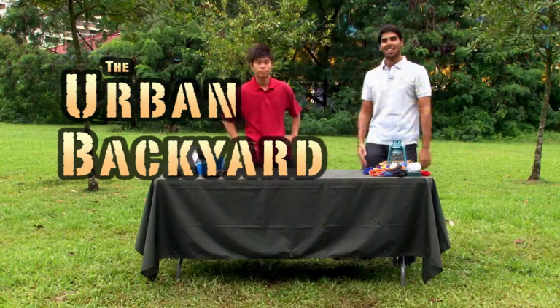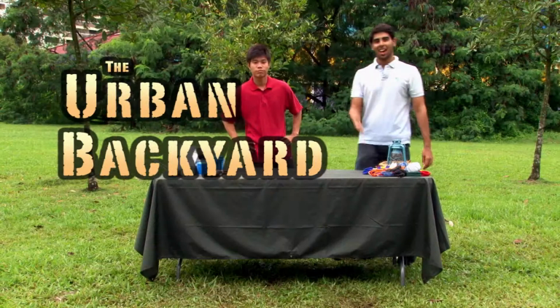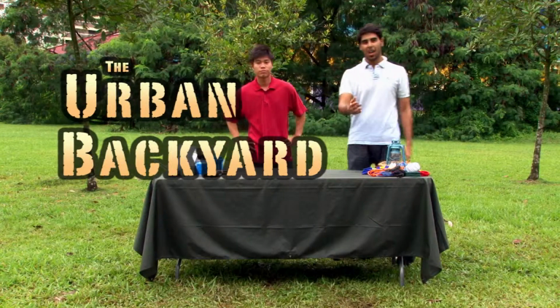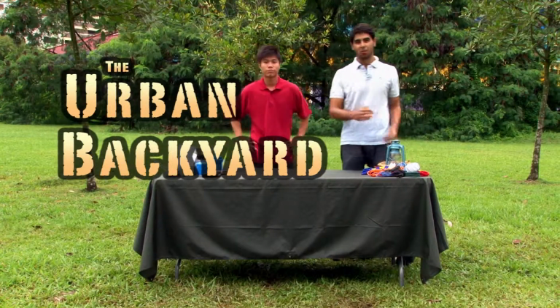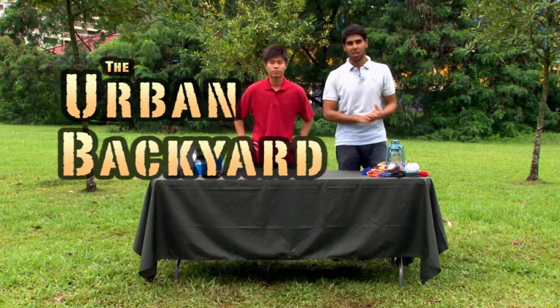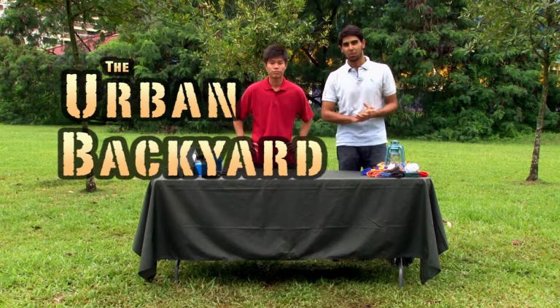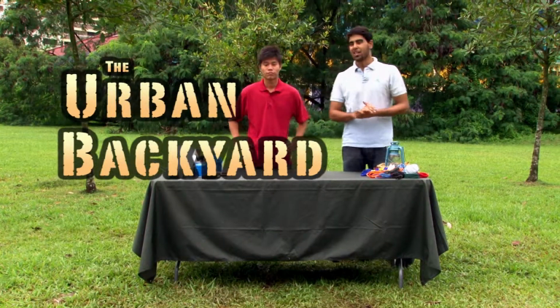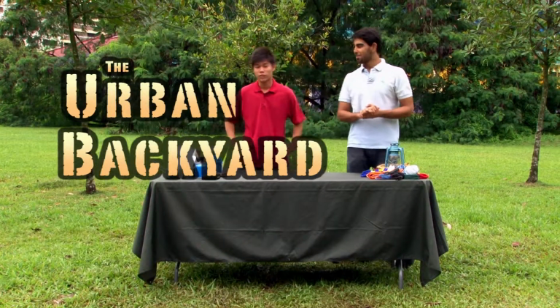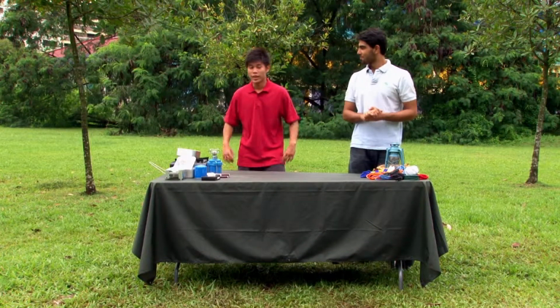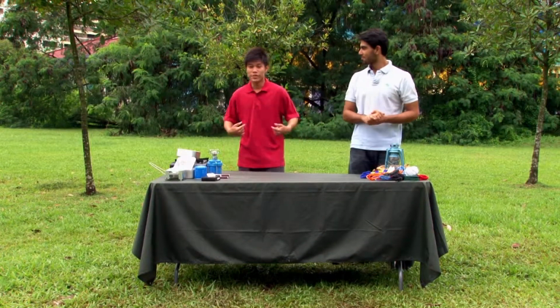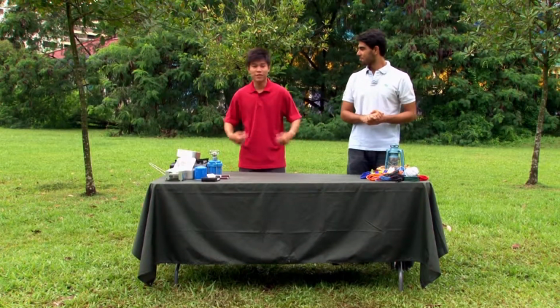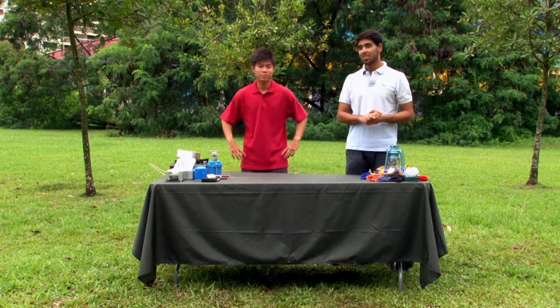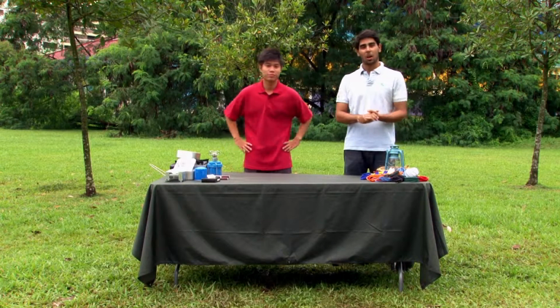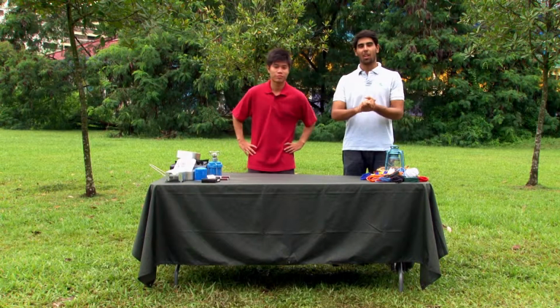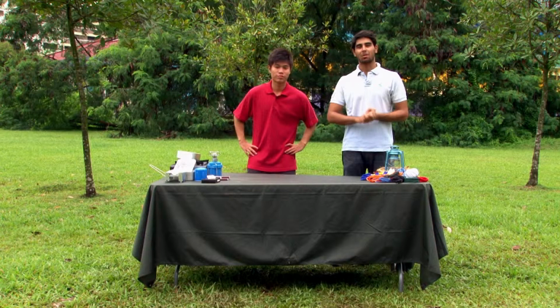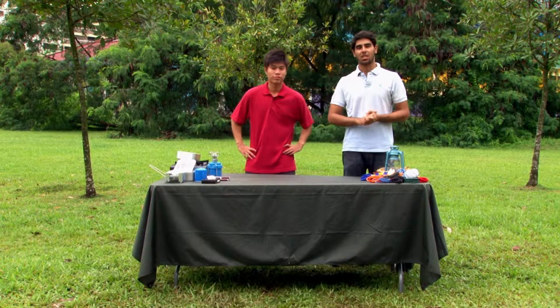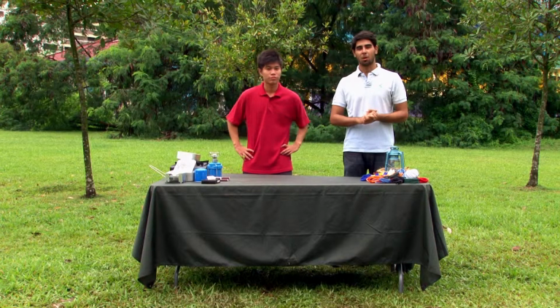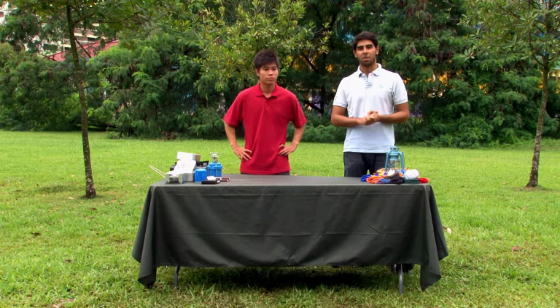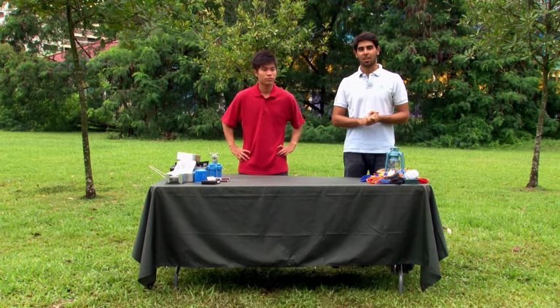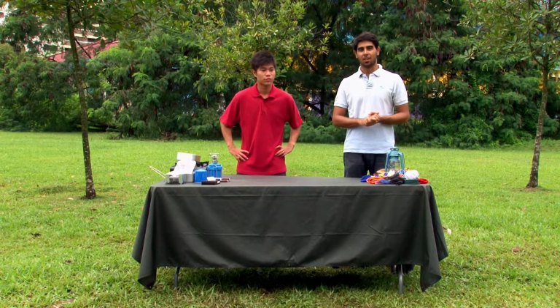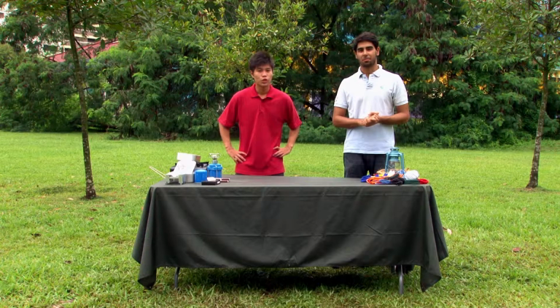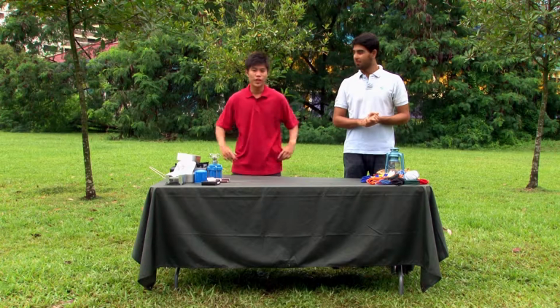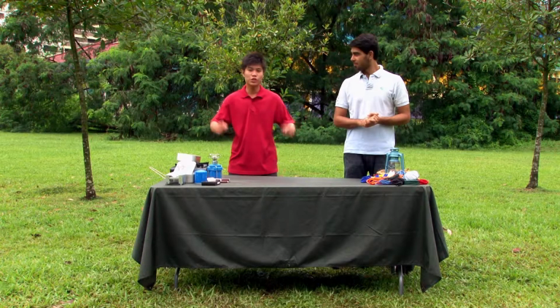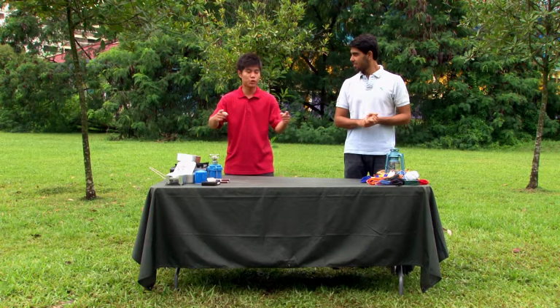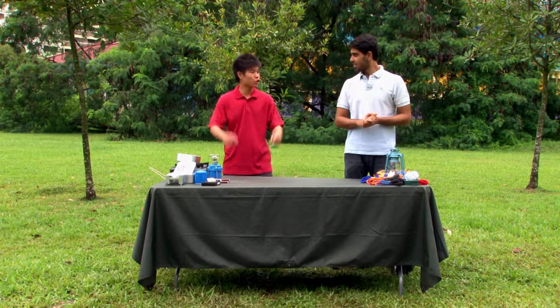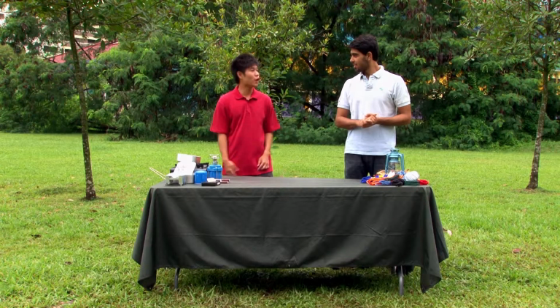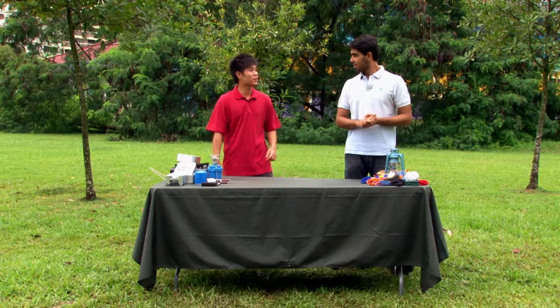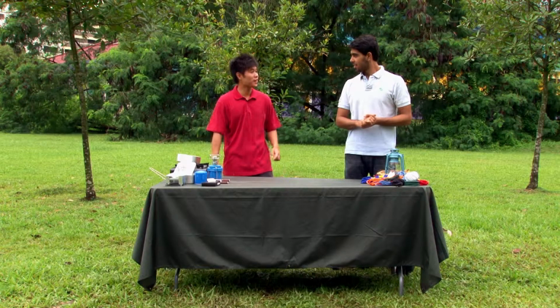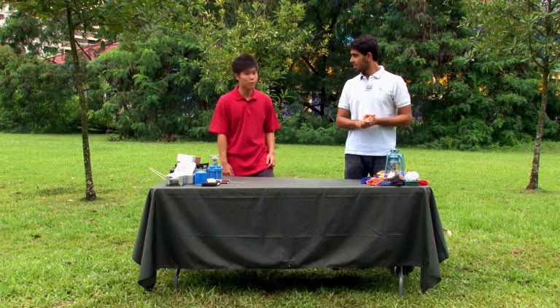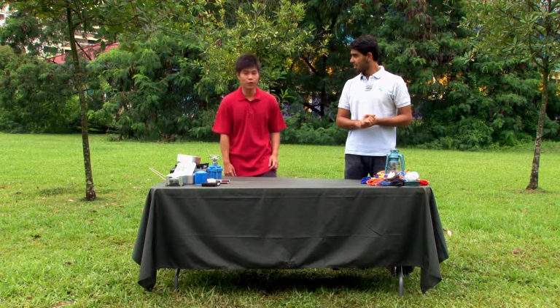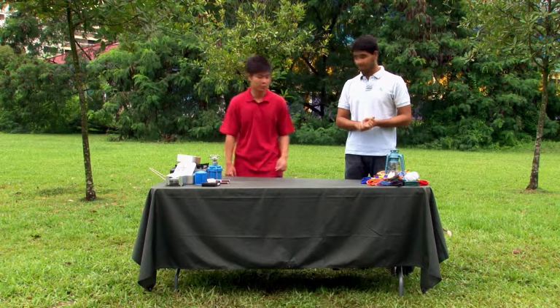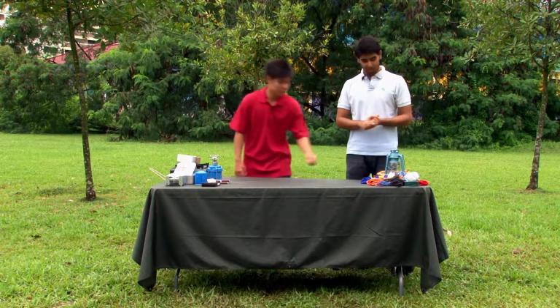Hi, I'm Rashaan Gidwani. And I'm Zach. Welcome to the Urban Backyard. Today we shall be showing you how to tie the thumb knot. Let's go.